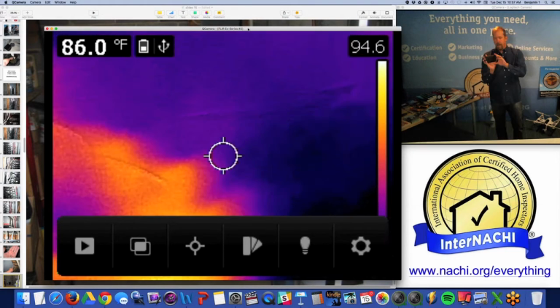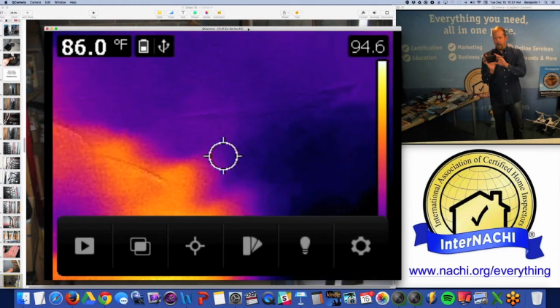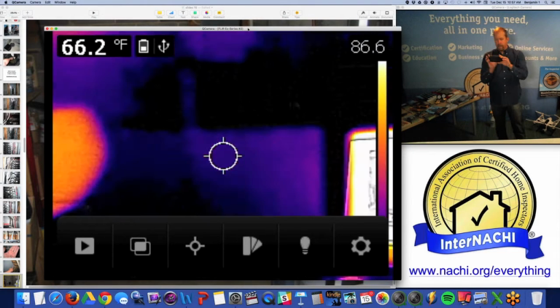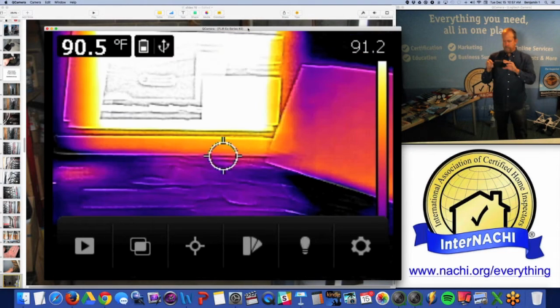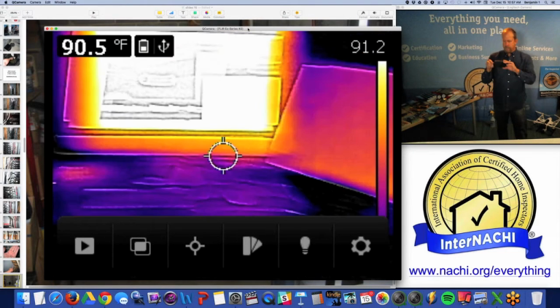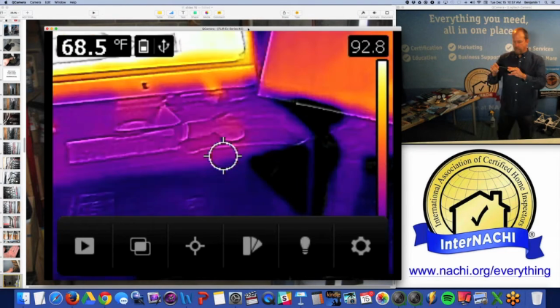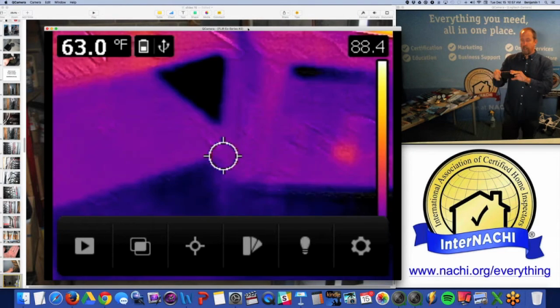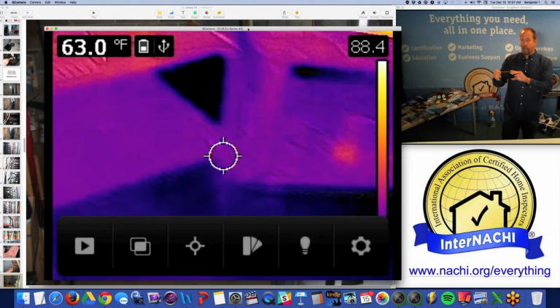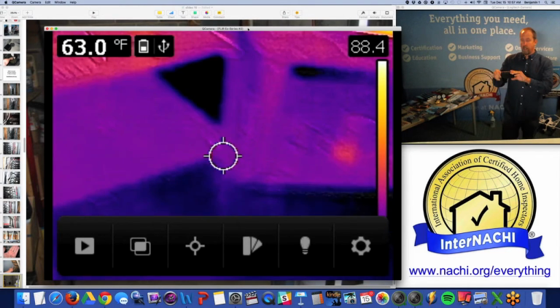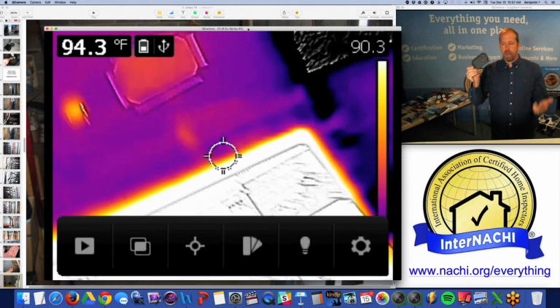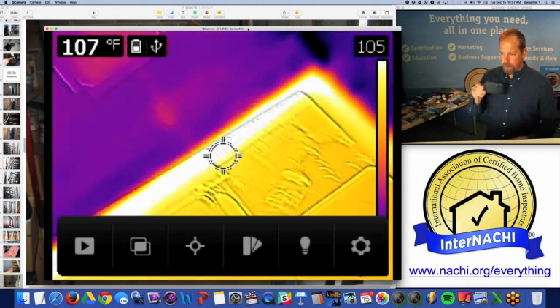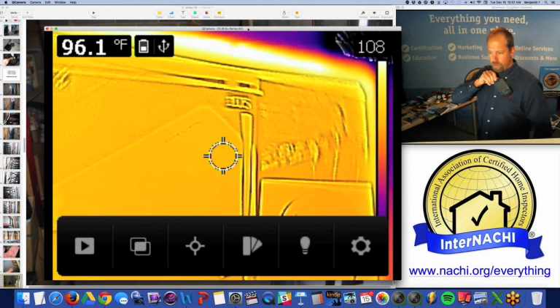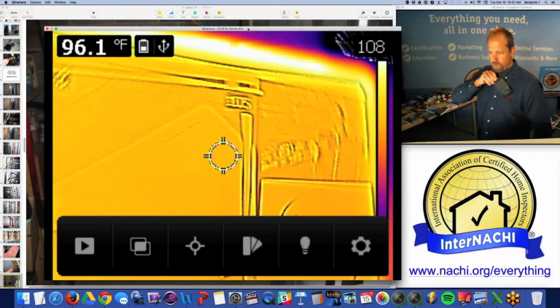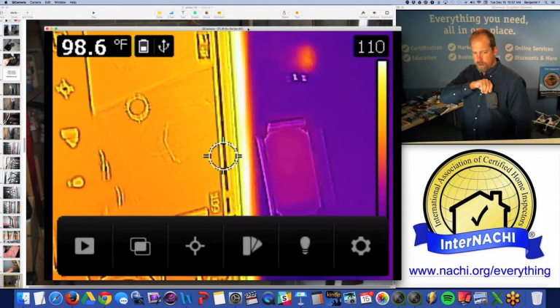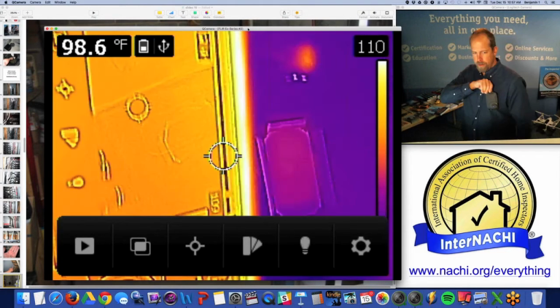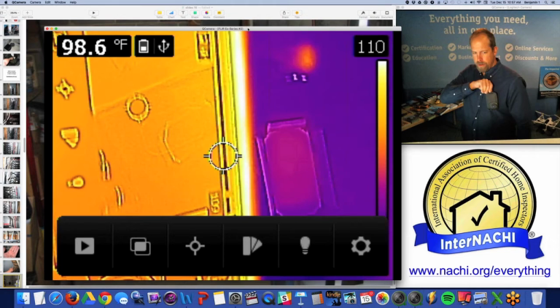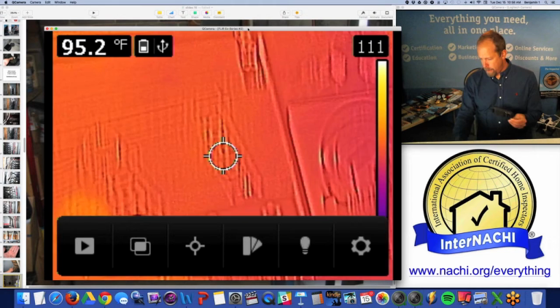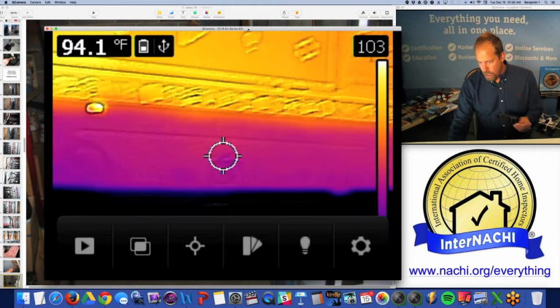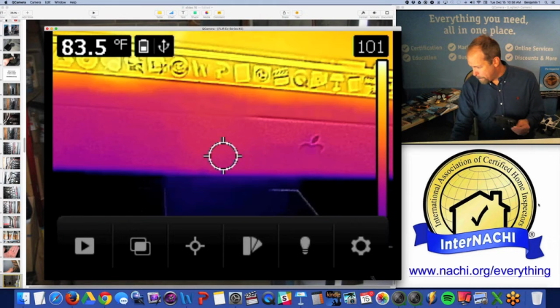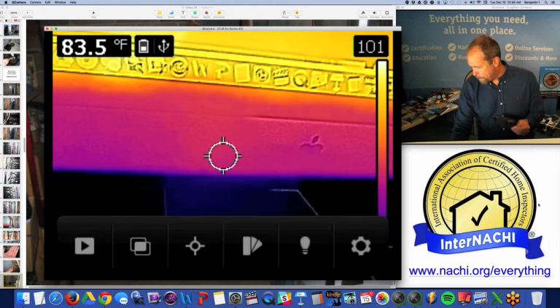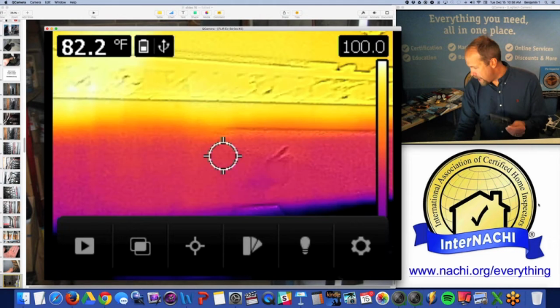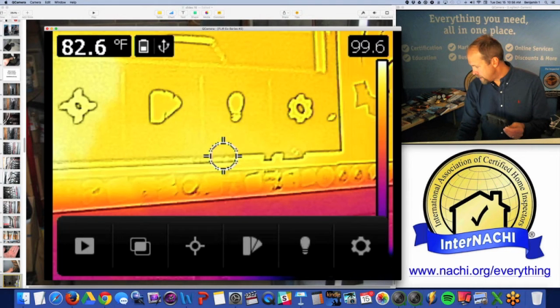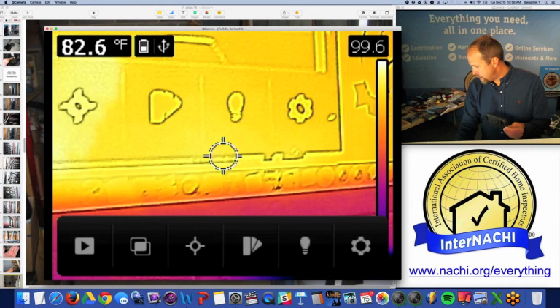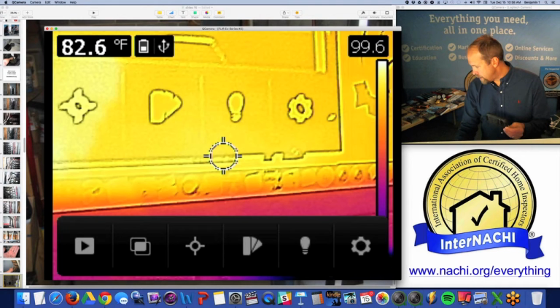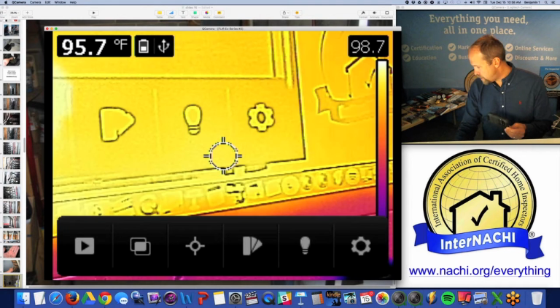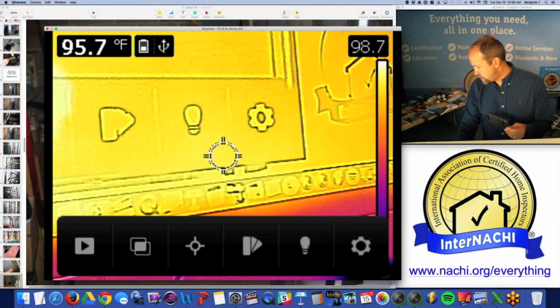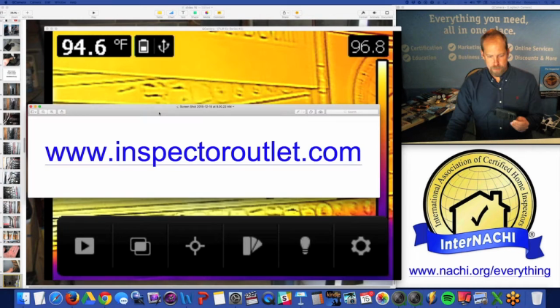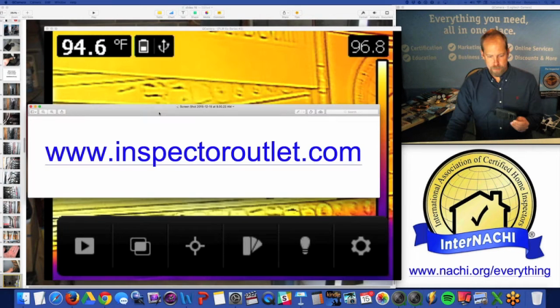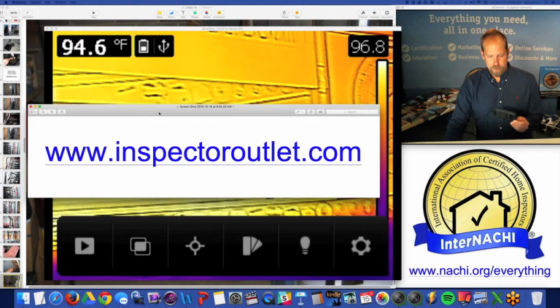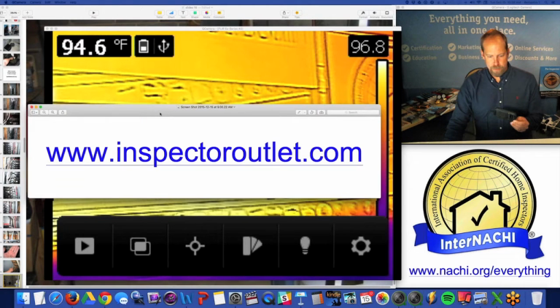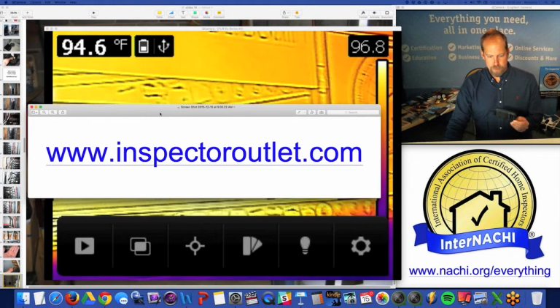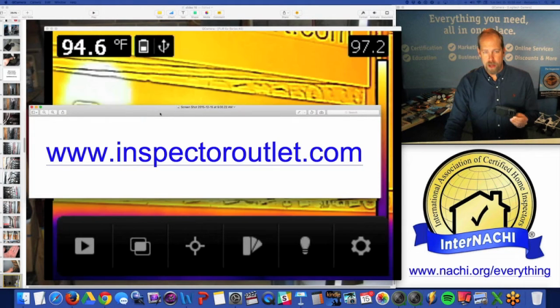This is a FLIR C2 — really nice for a pocket. You can buy a FLIR C2 at Inspector Outlet.